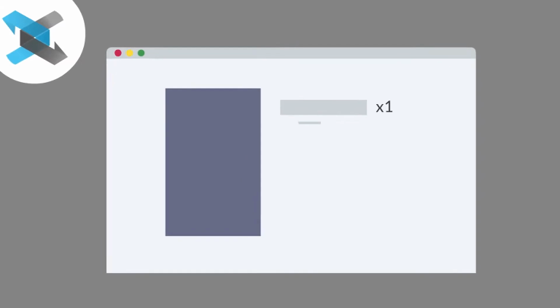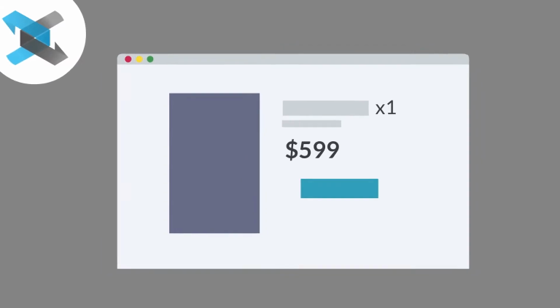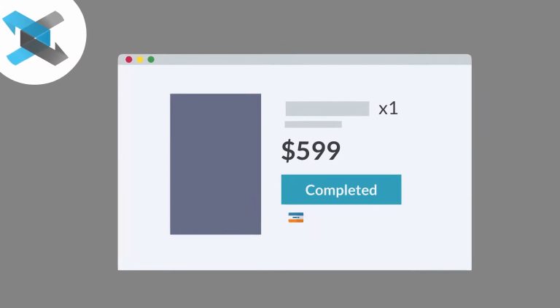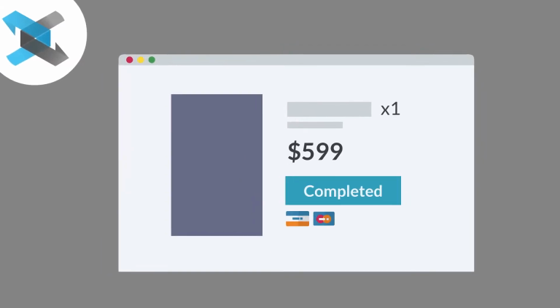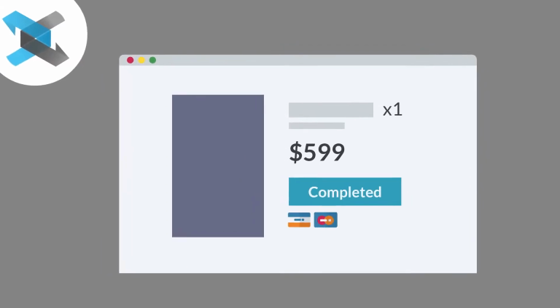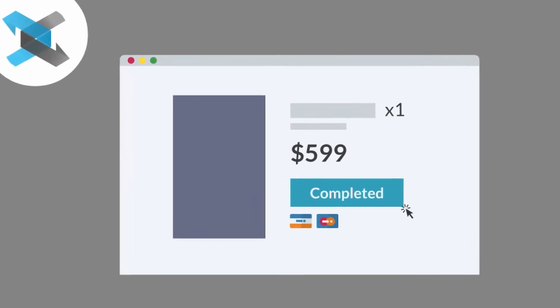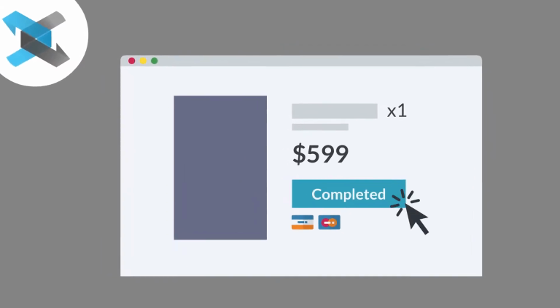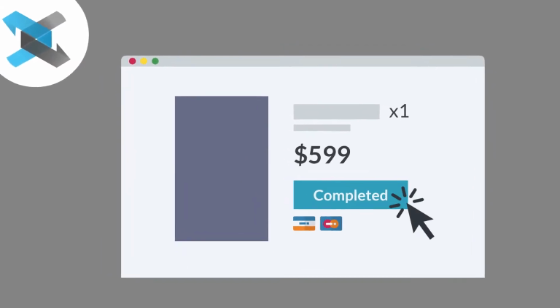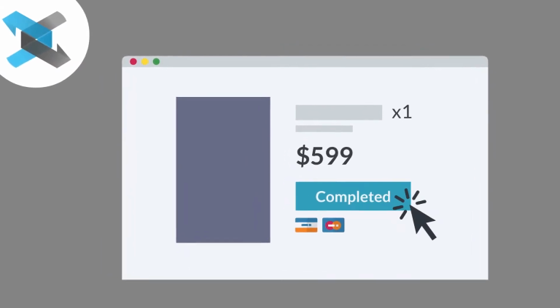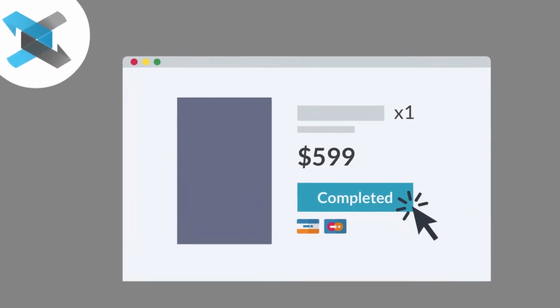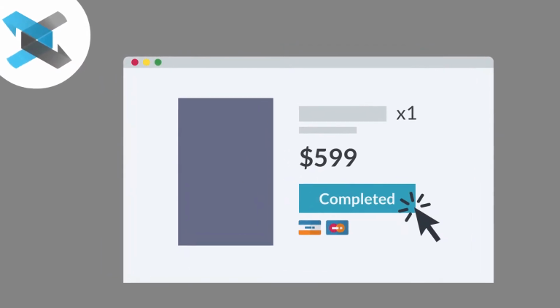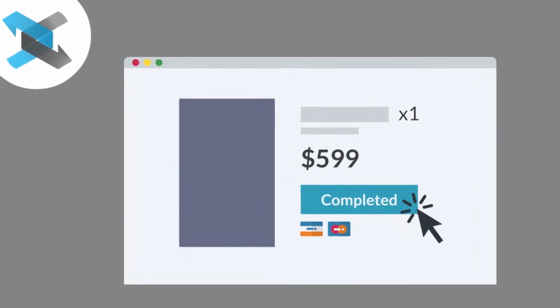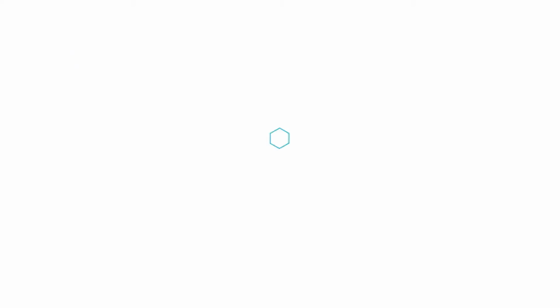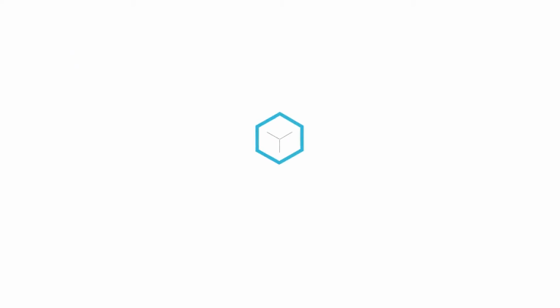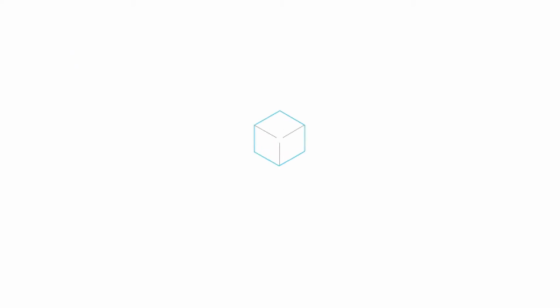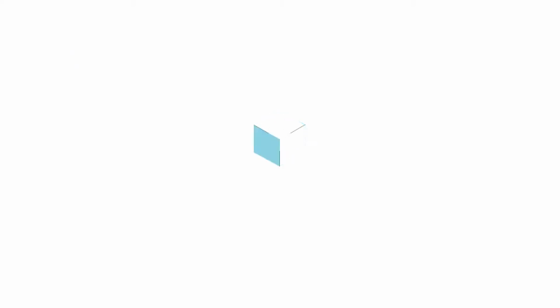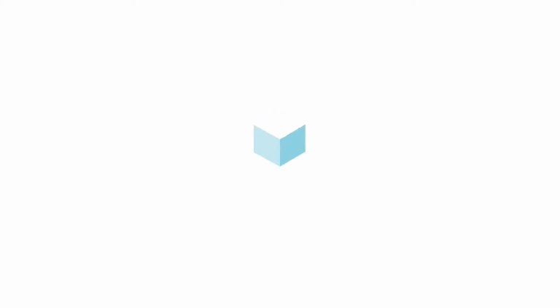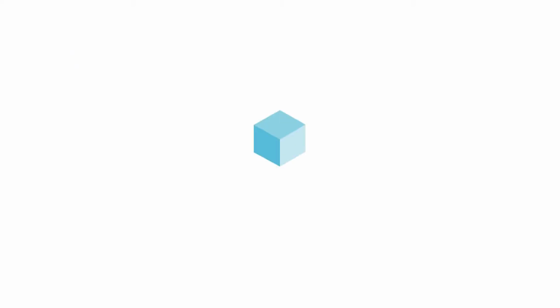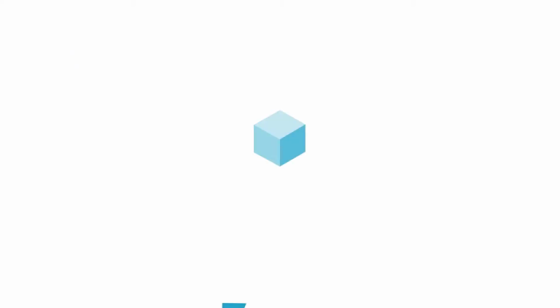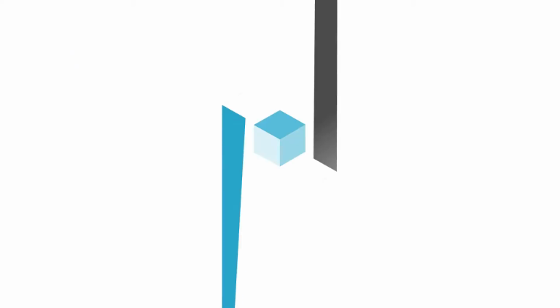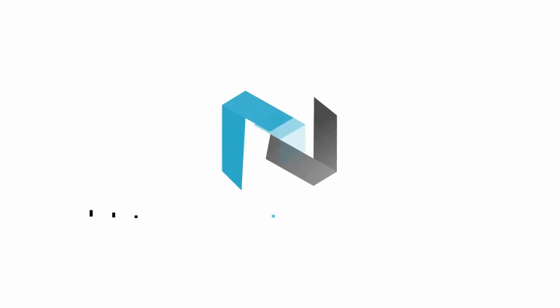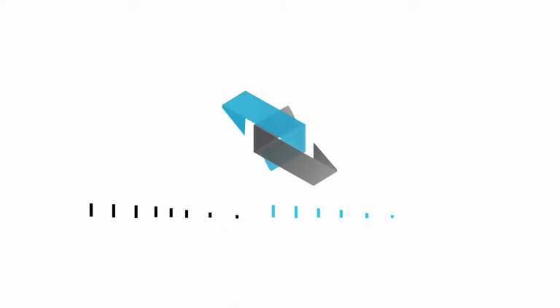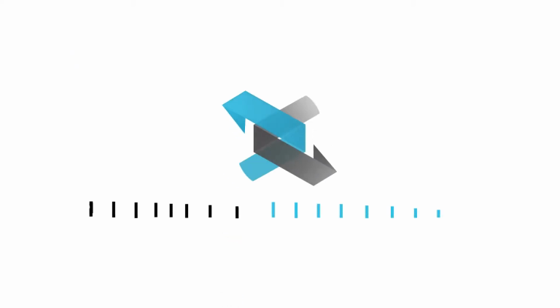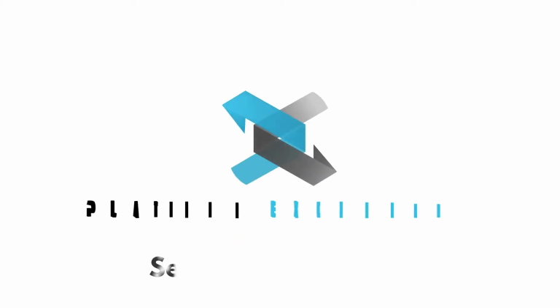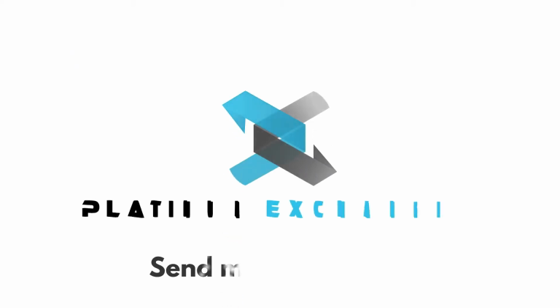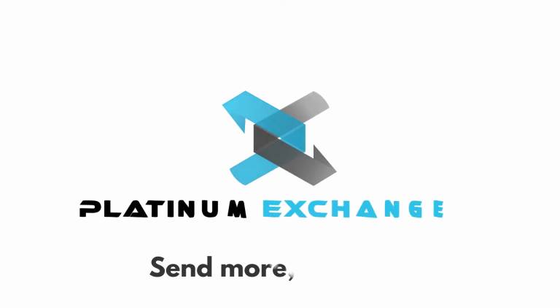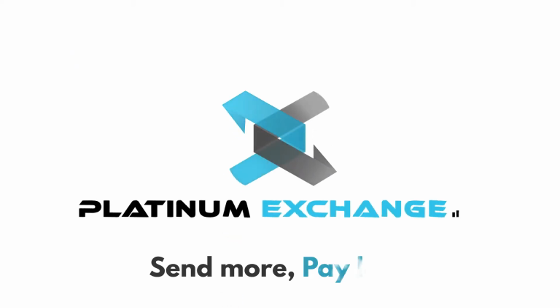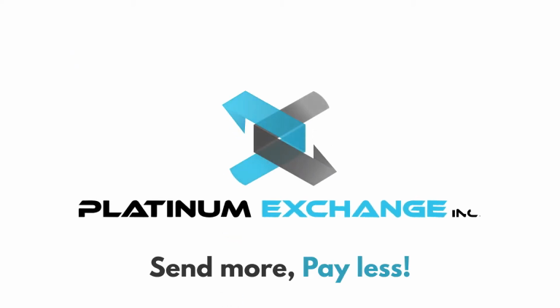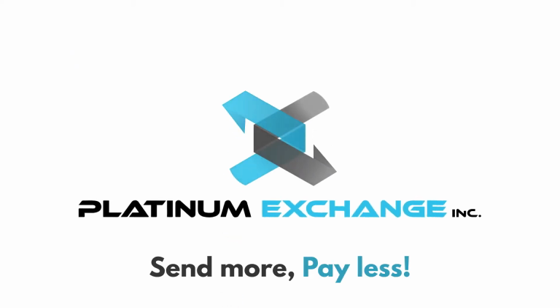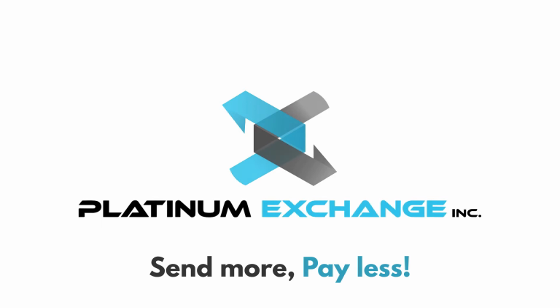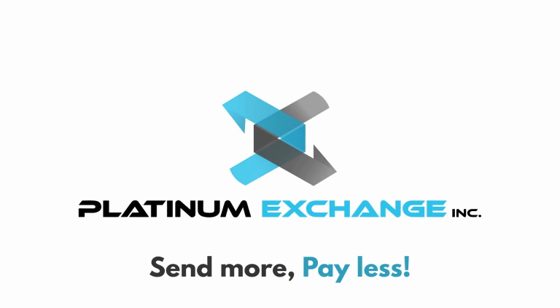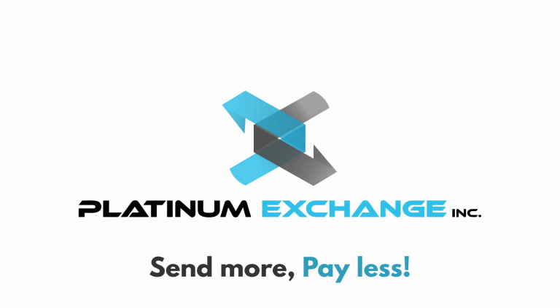Transaction complete! Platinum Exchange Inc. — Spend more, pay less.